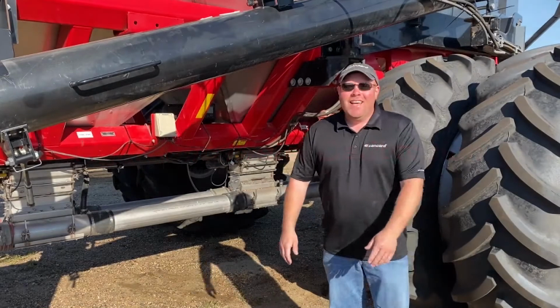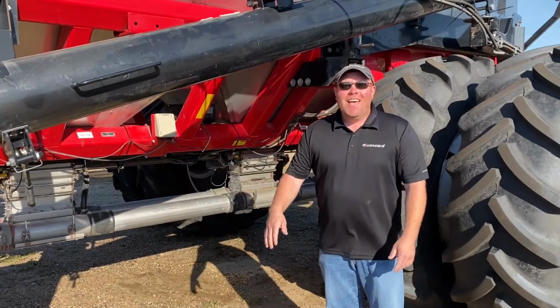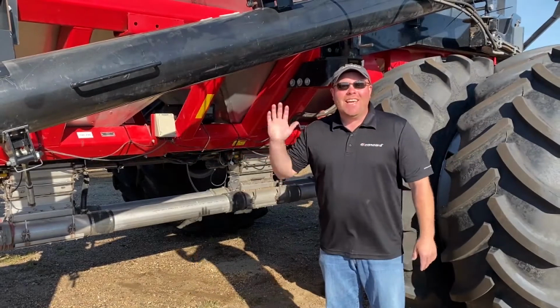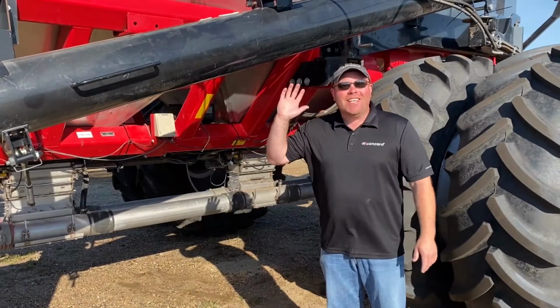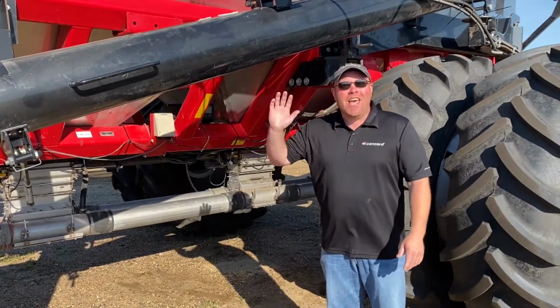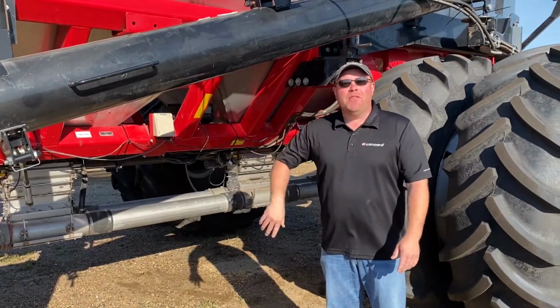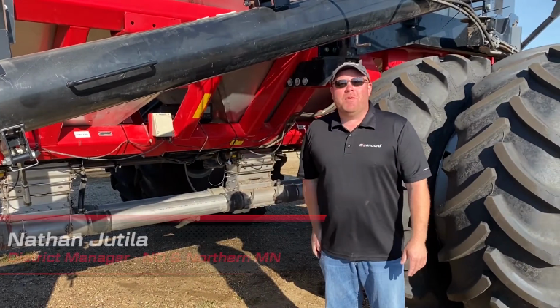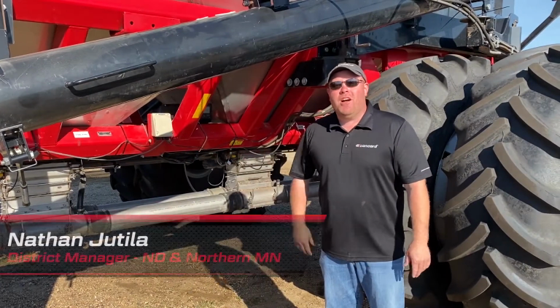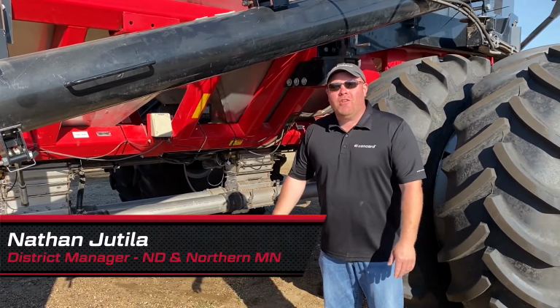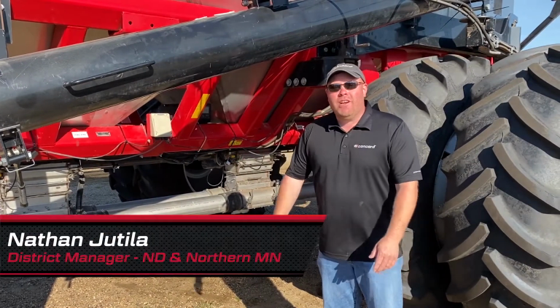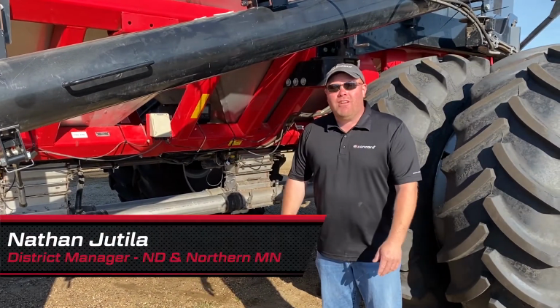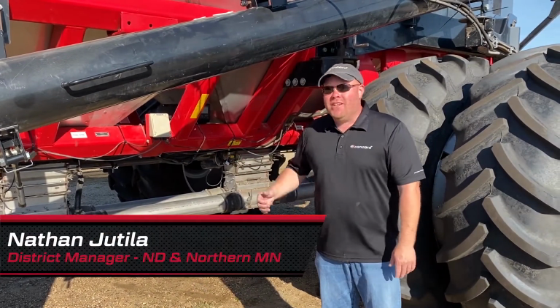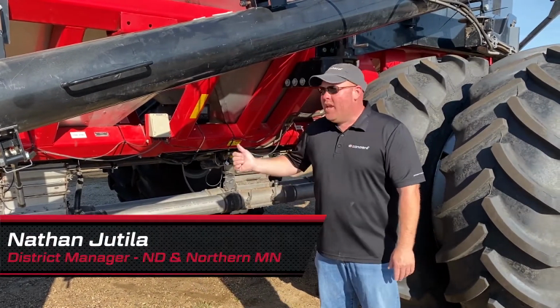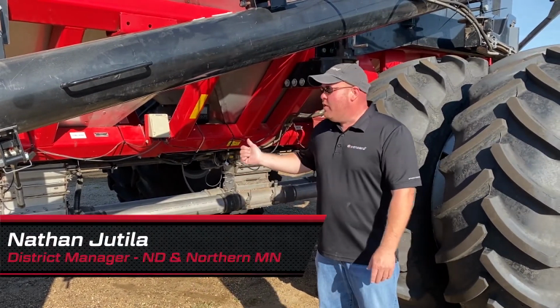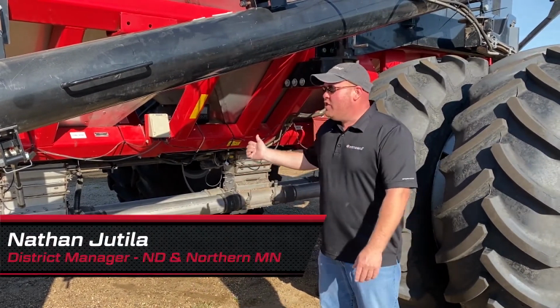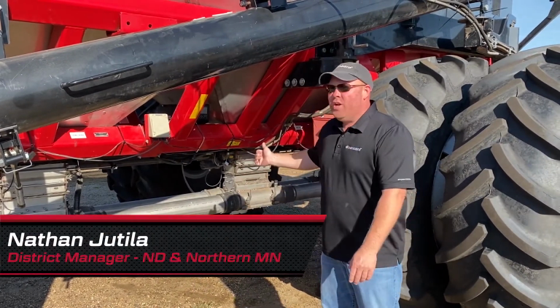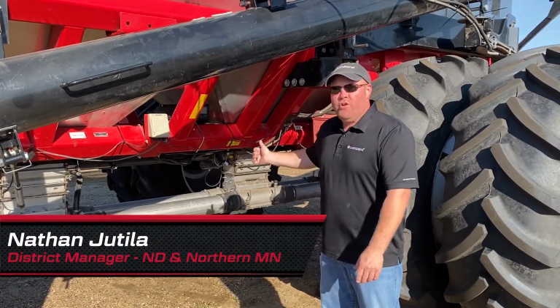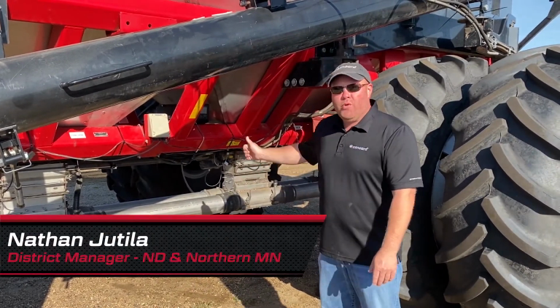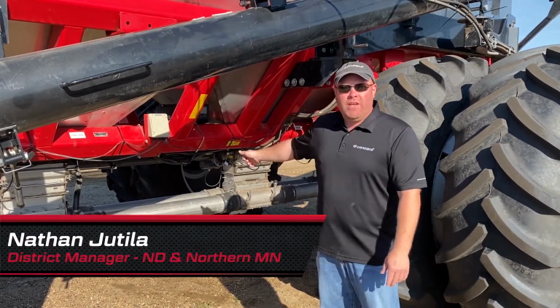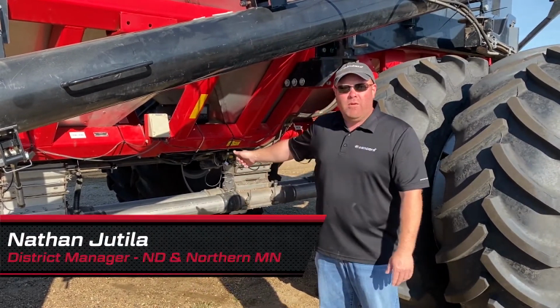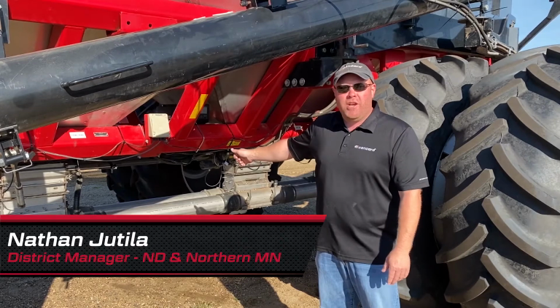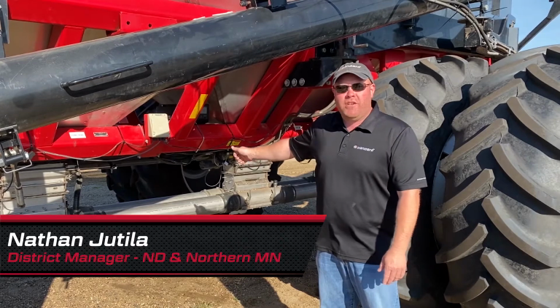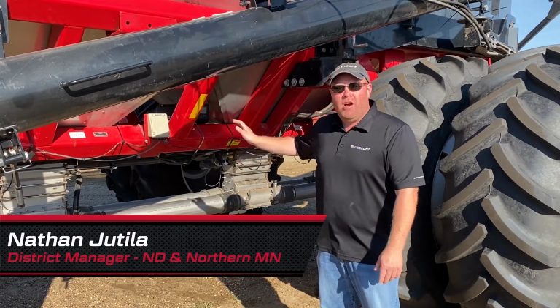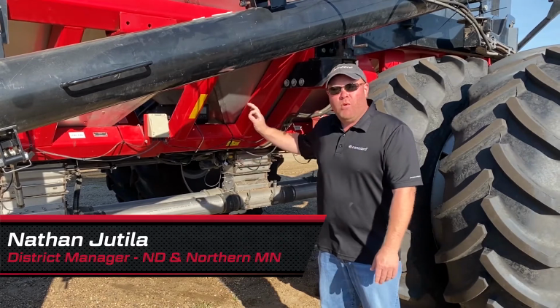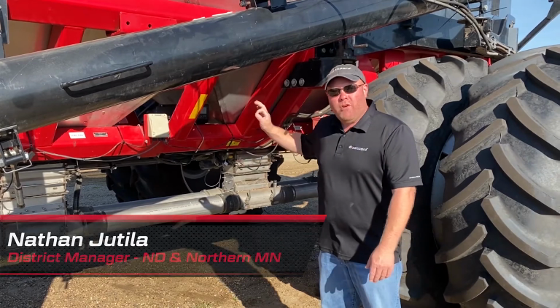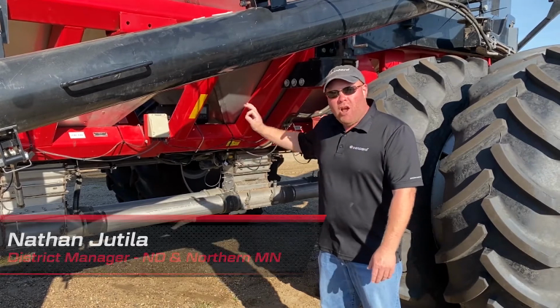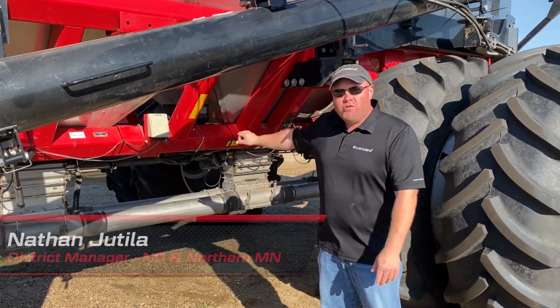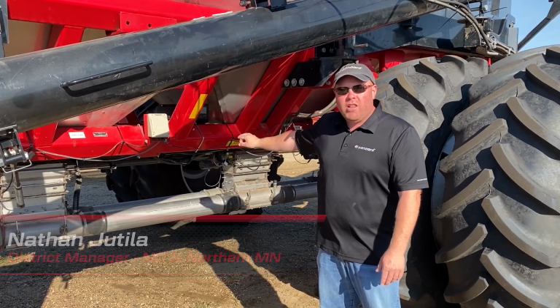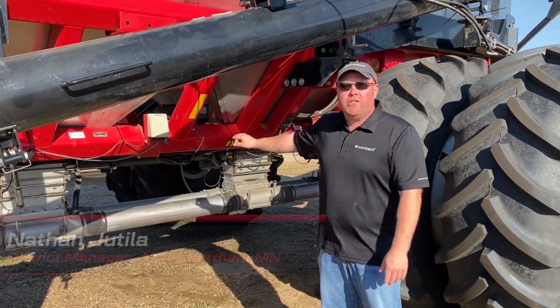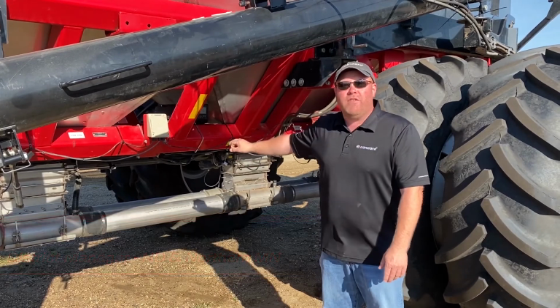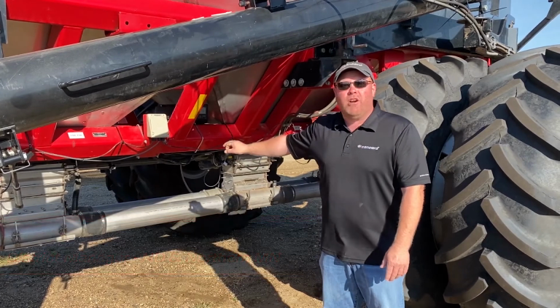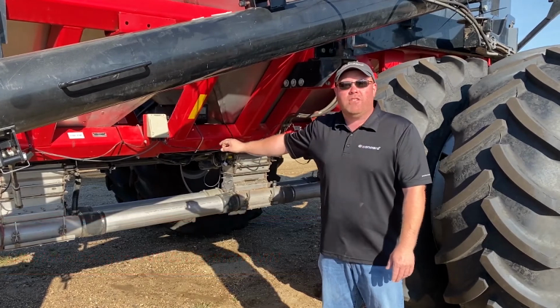Hey guys, Nathan from Concord here, and today we just want to do a quick calibration on one of our hydraulic driven carts.